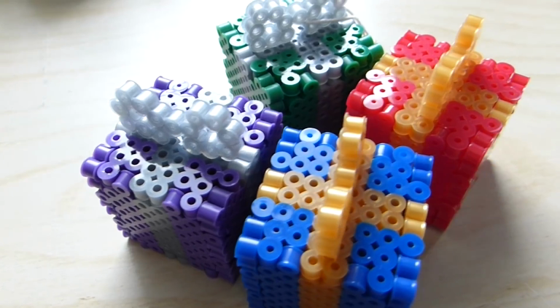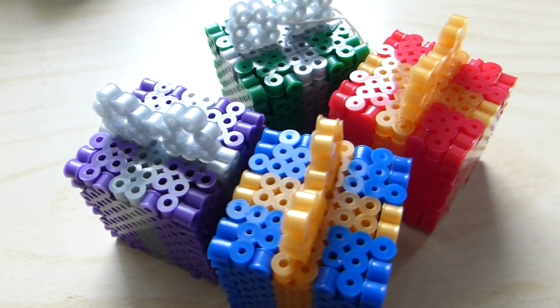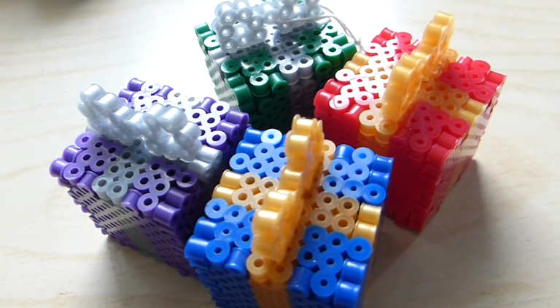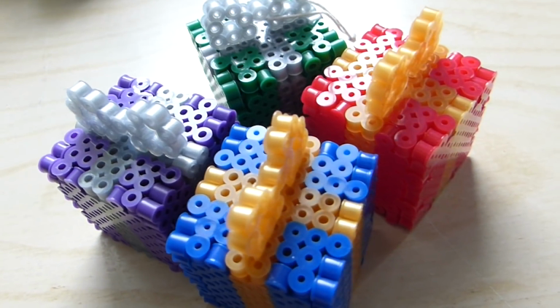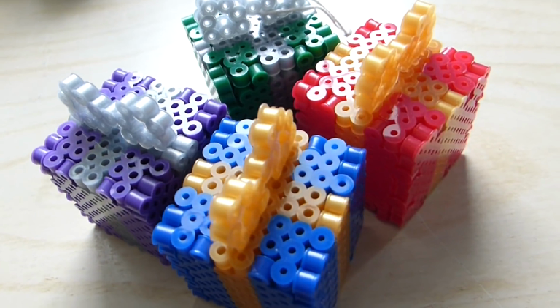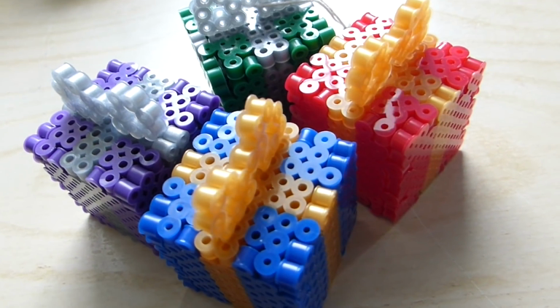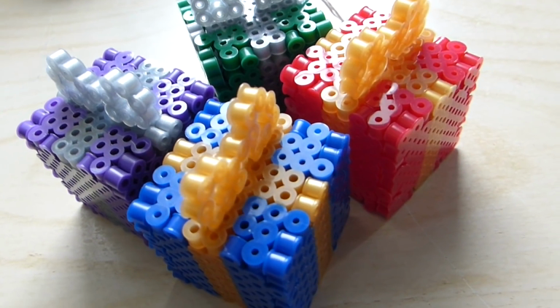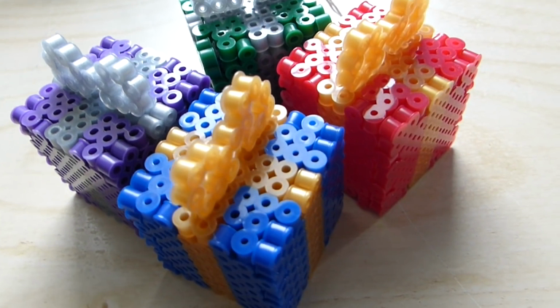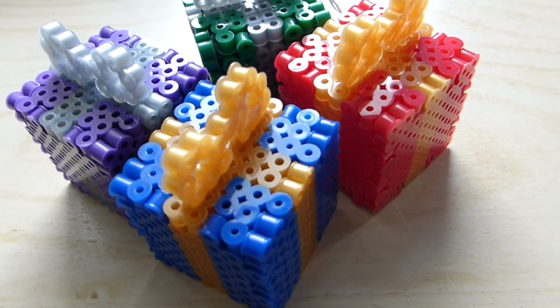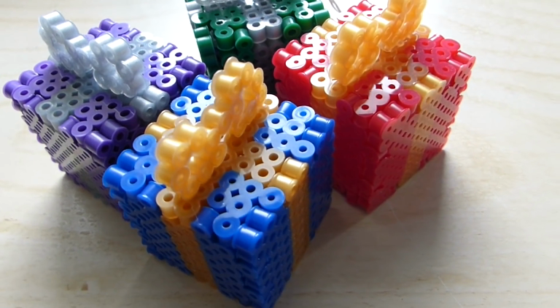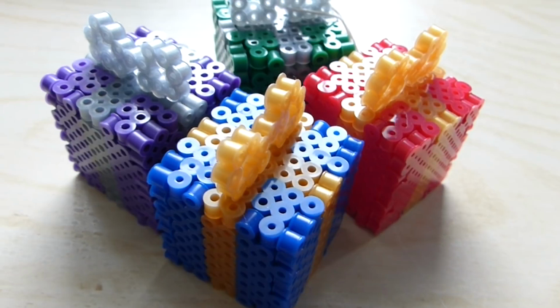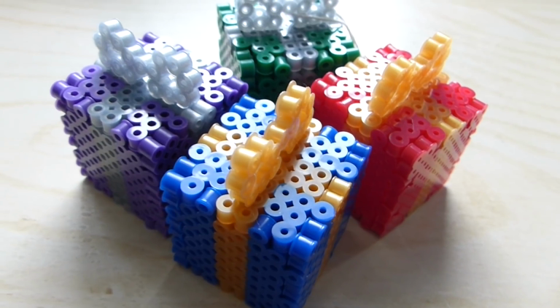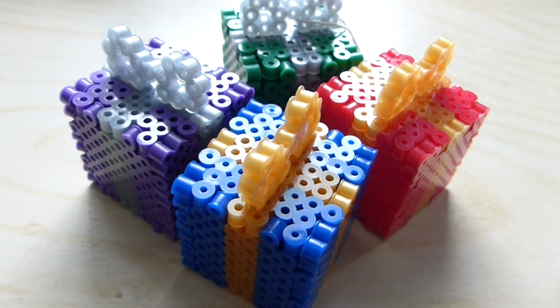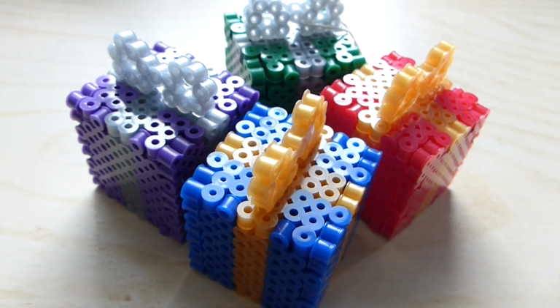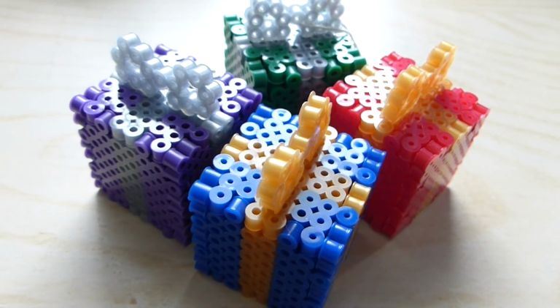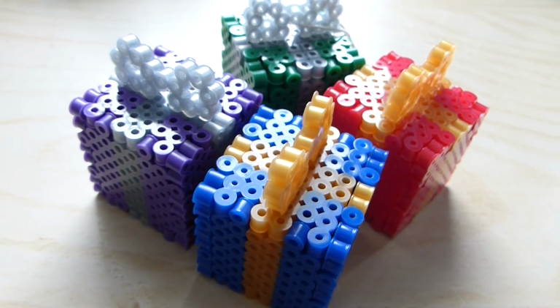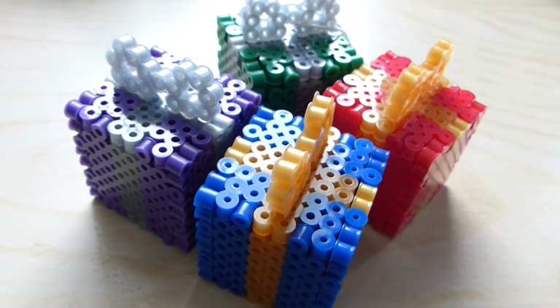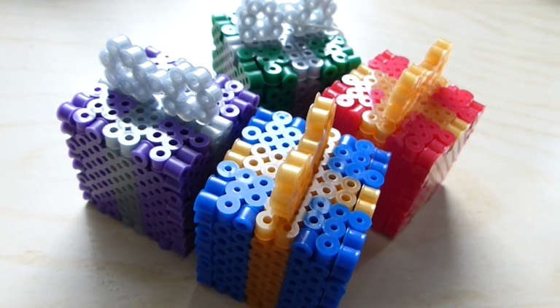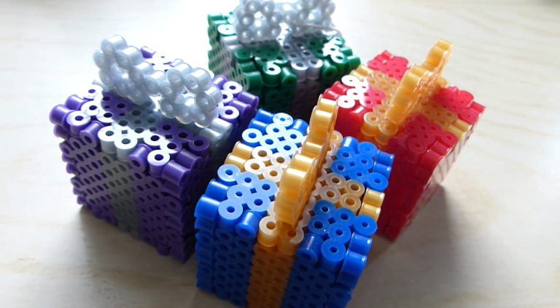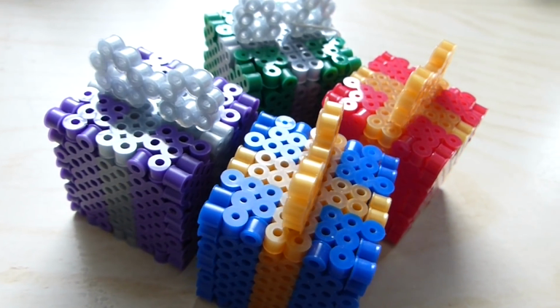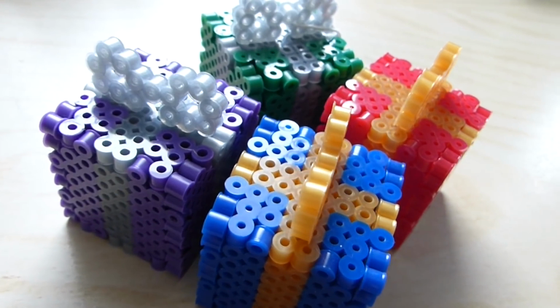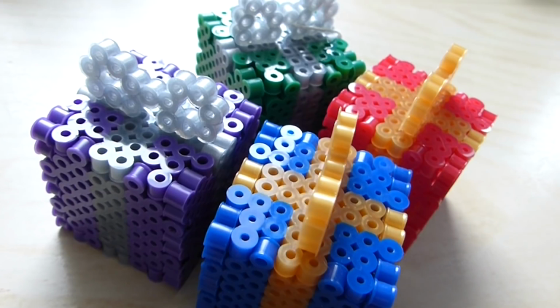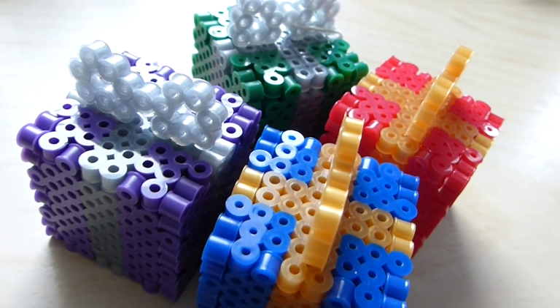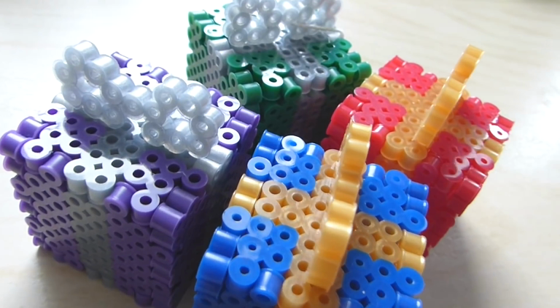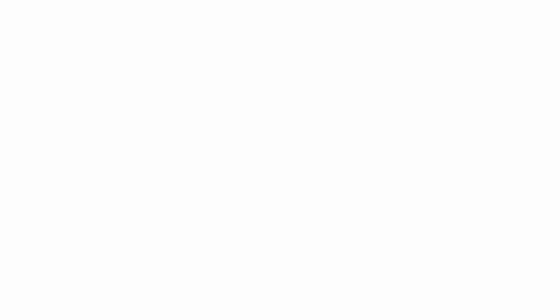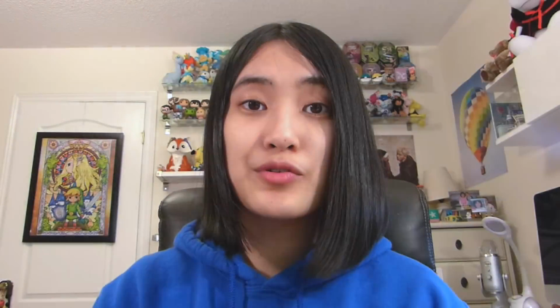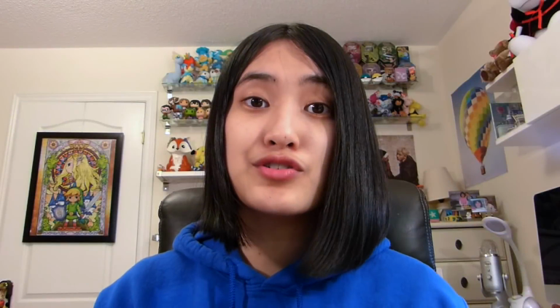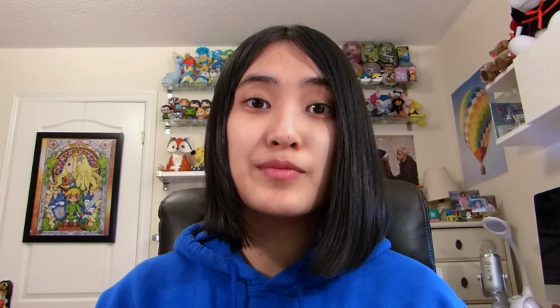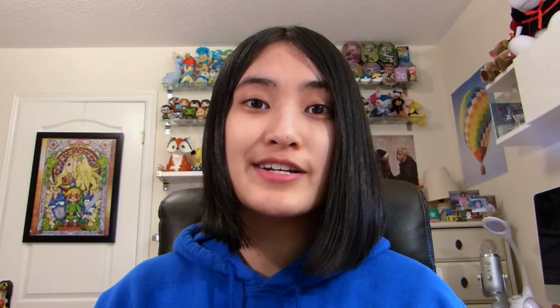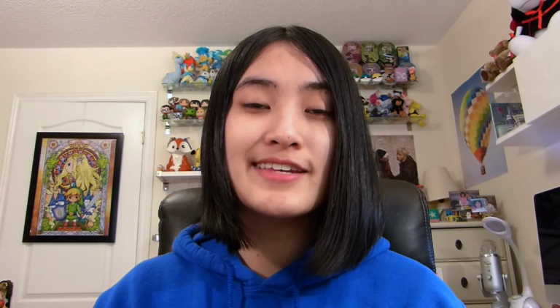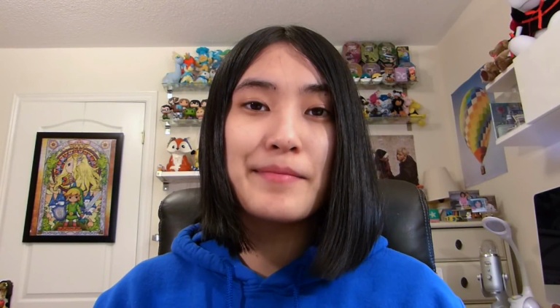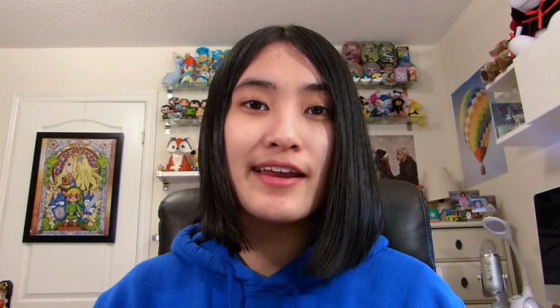Lastly, here are the latest things I made — some 3D gift boxes for my Christmas tree. So those are all the projects that I made.